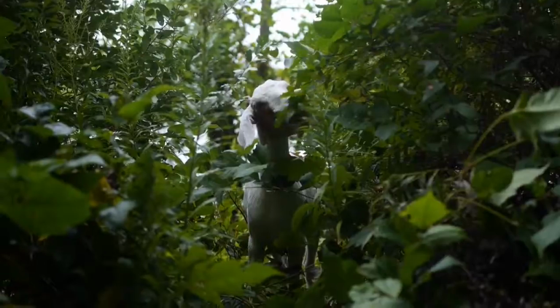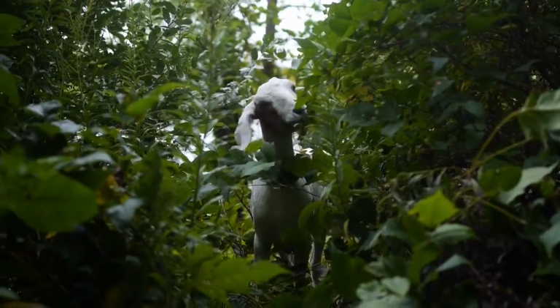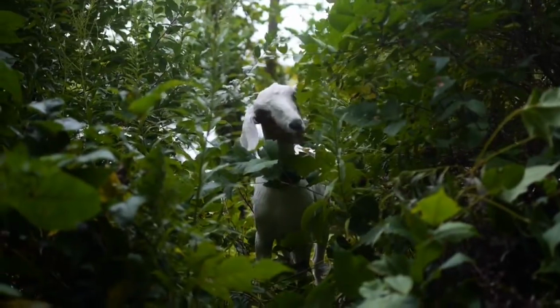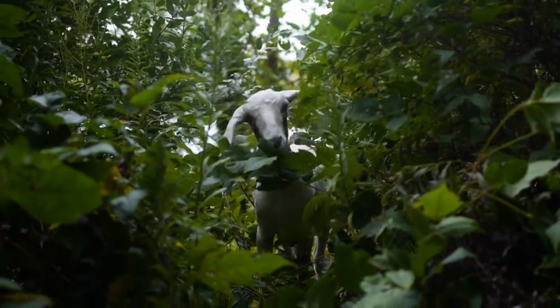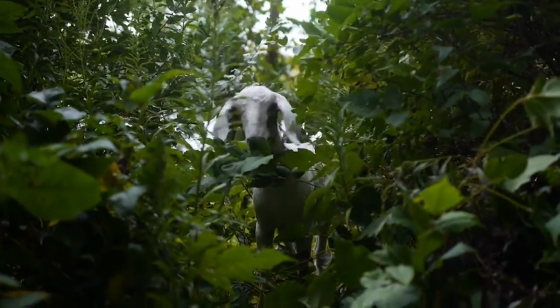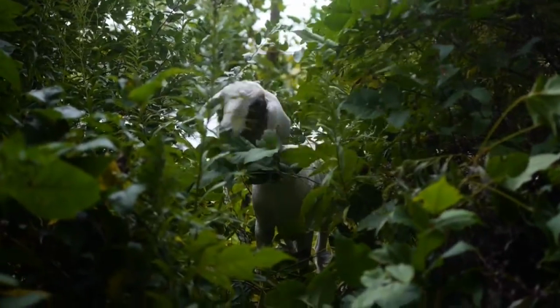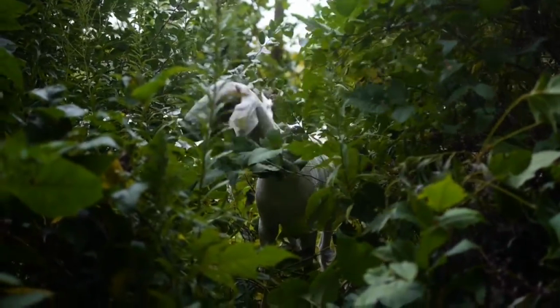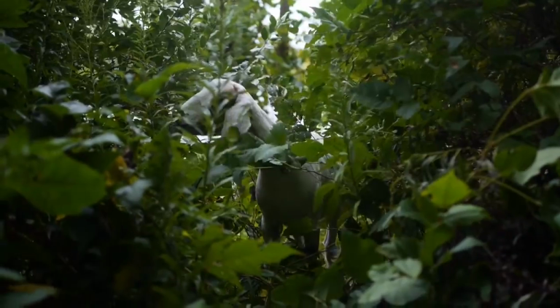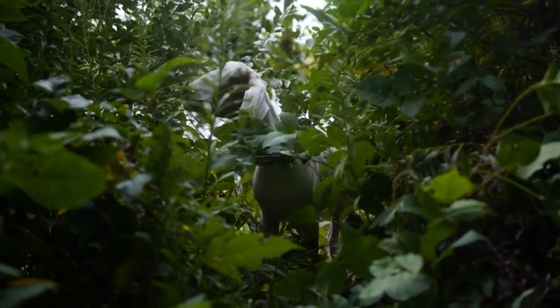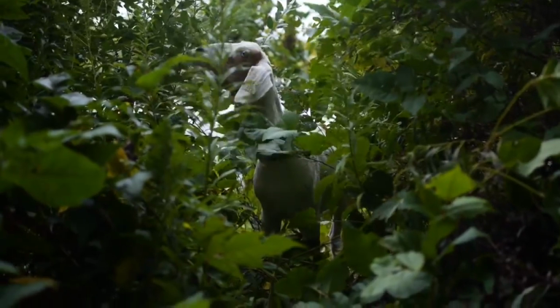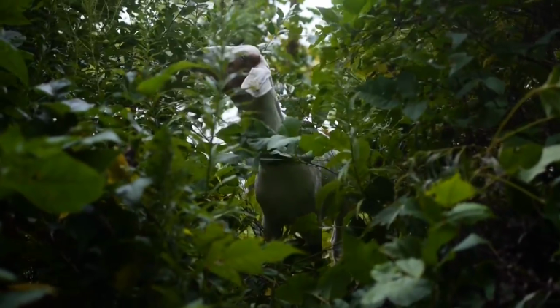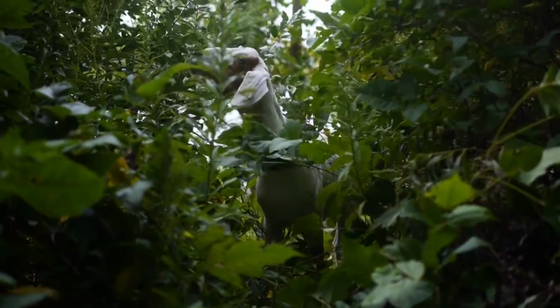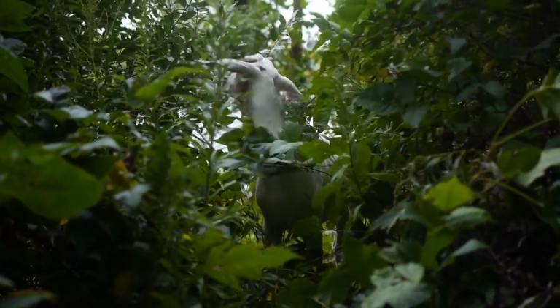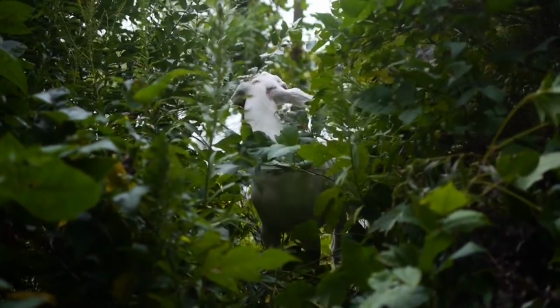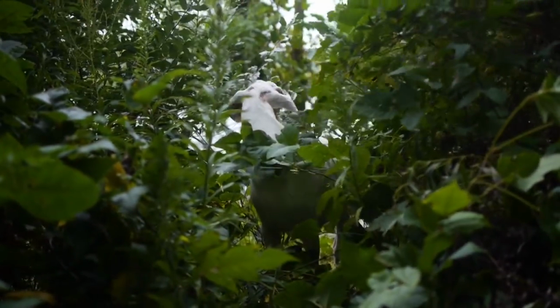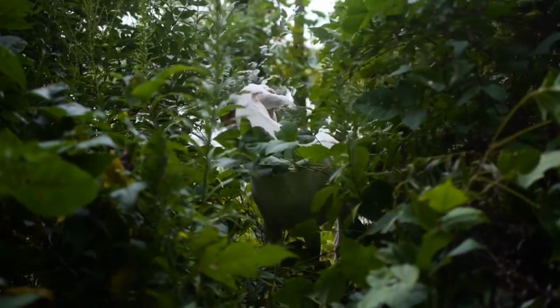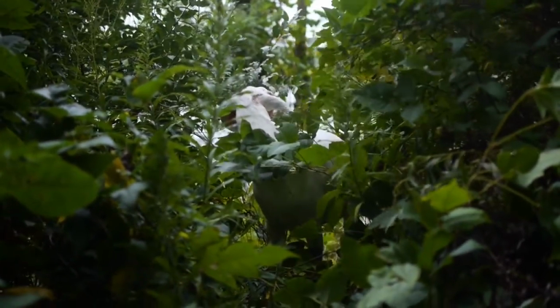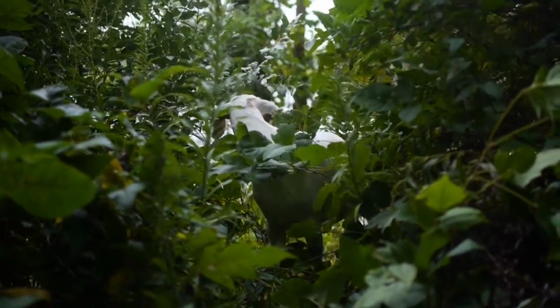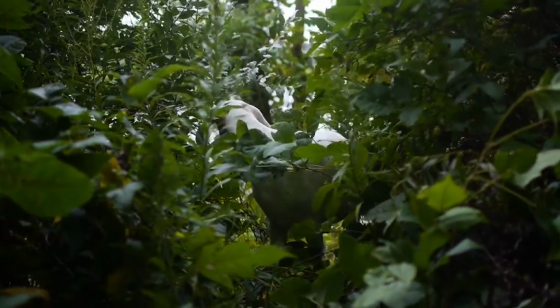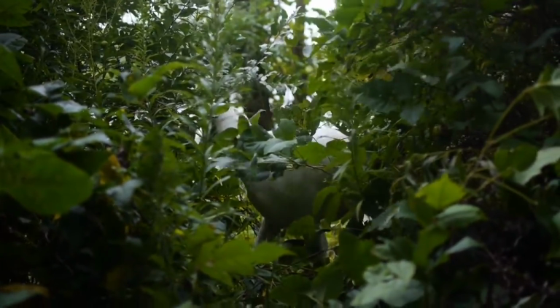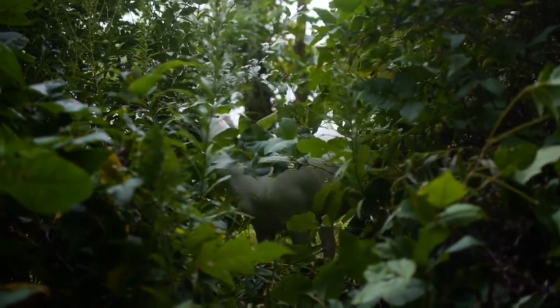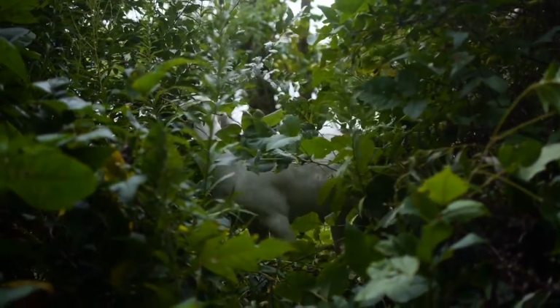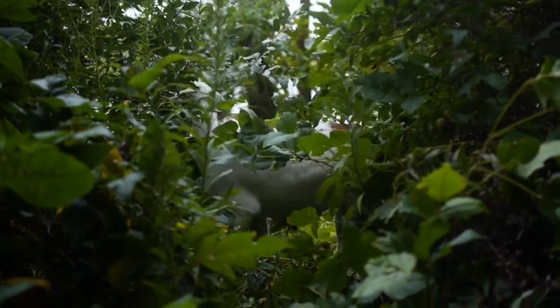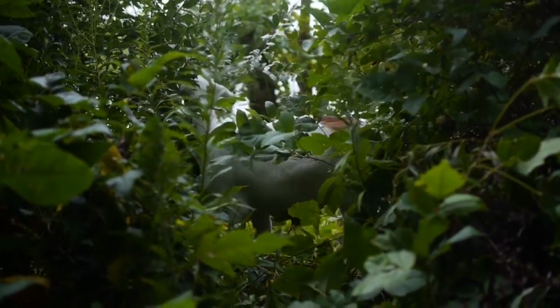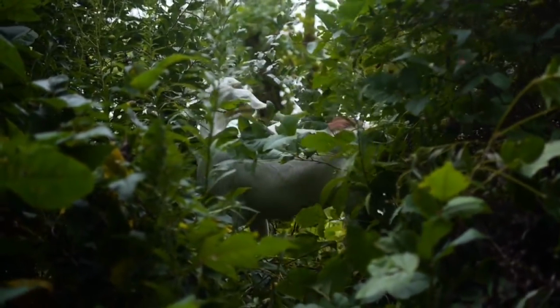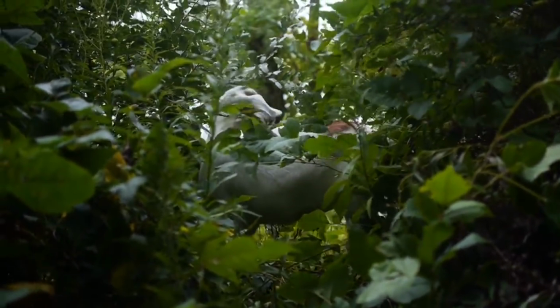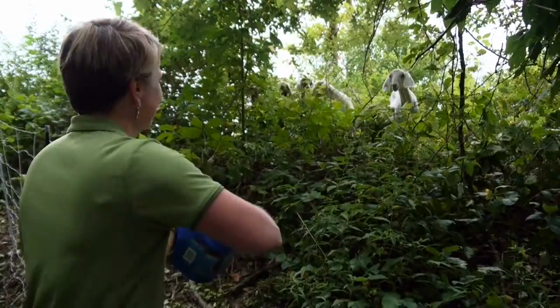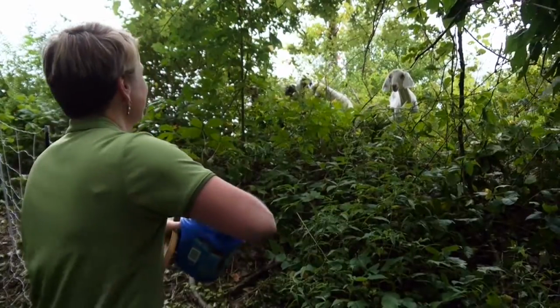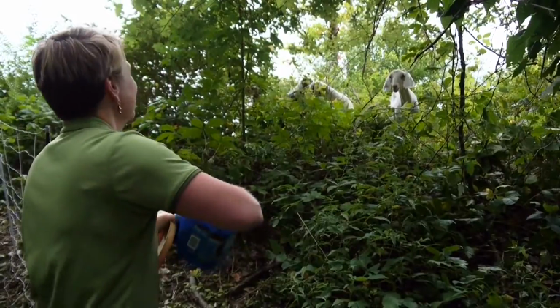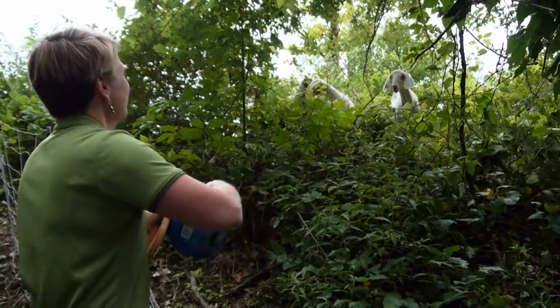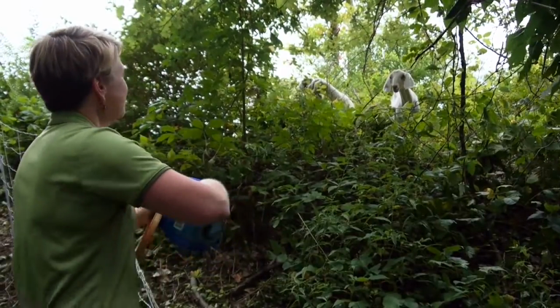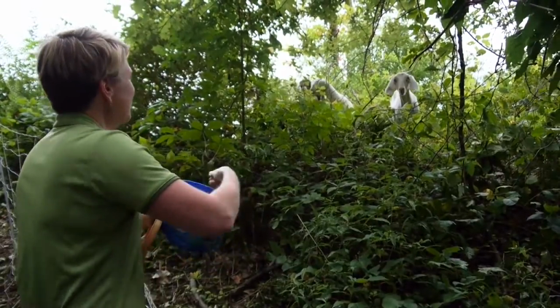Hey guys! Here they come. Good morning. Come on. Want some treats?